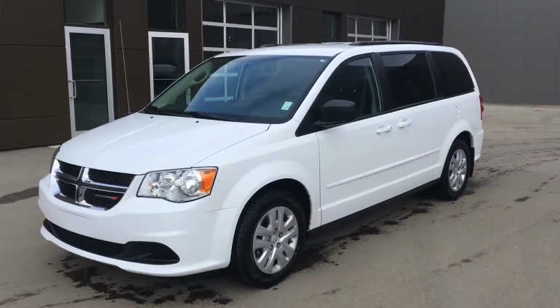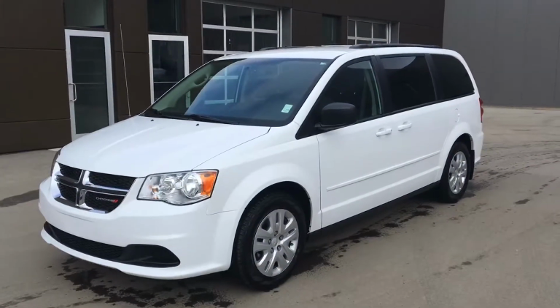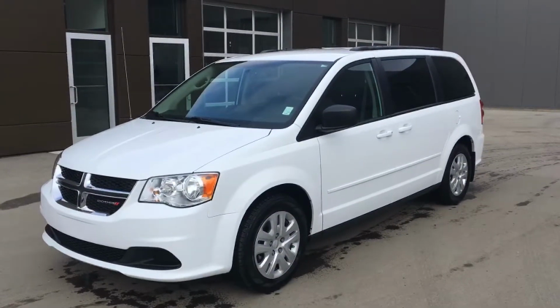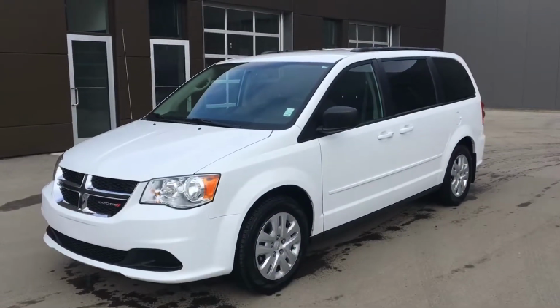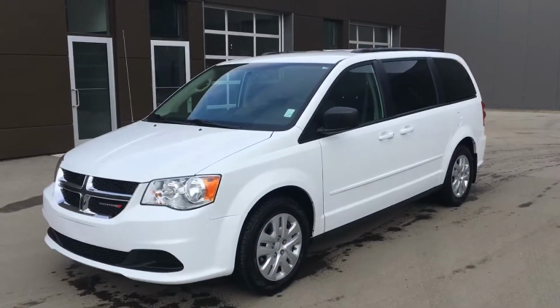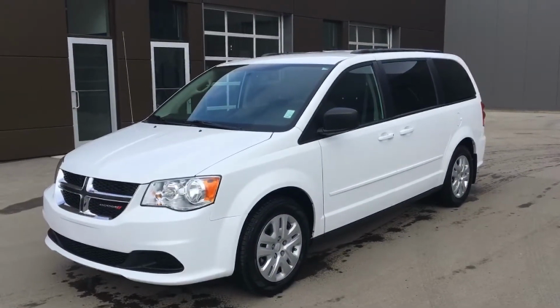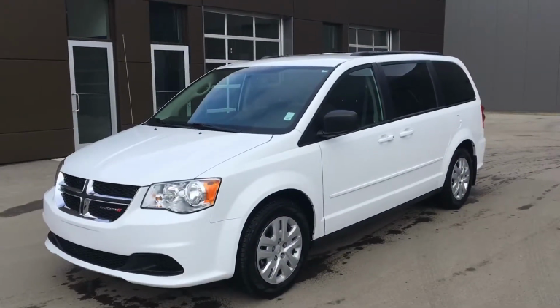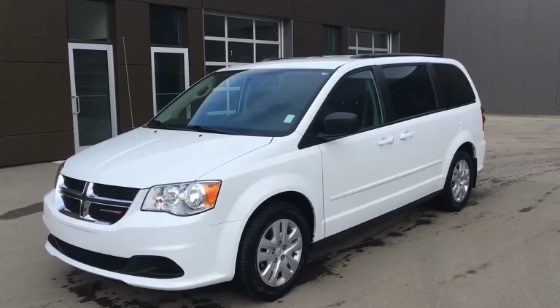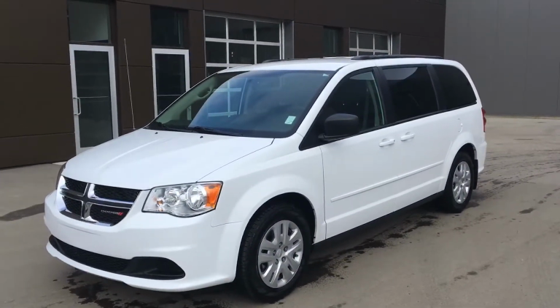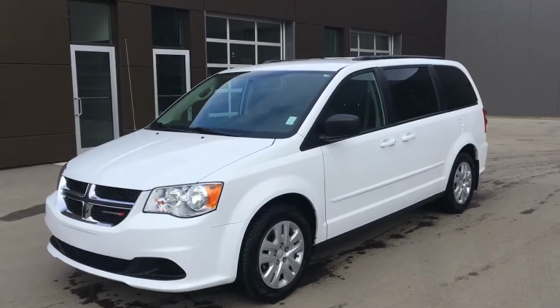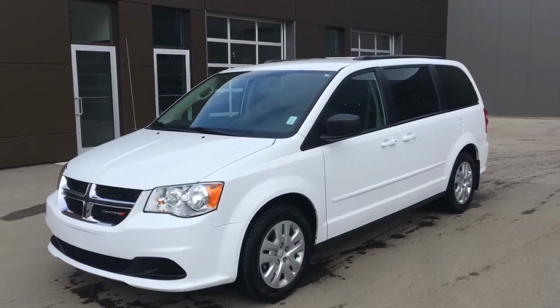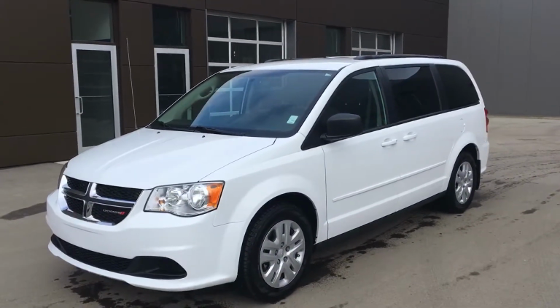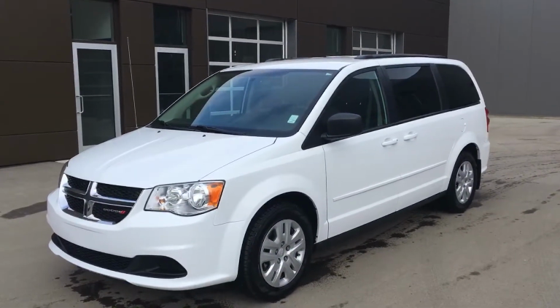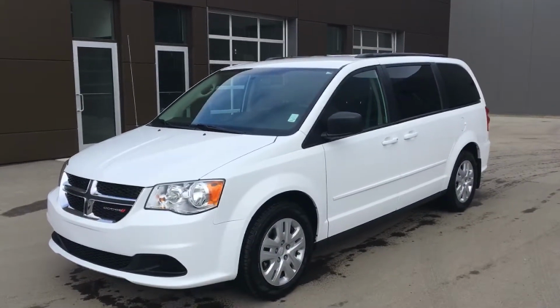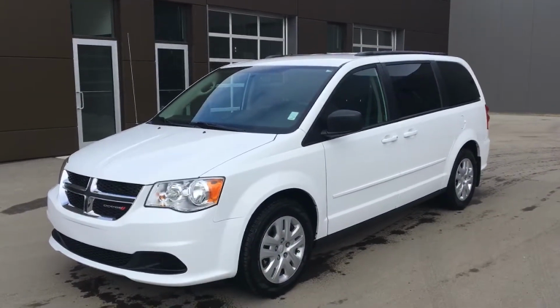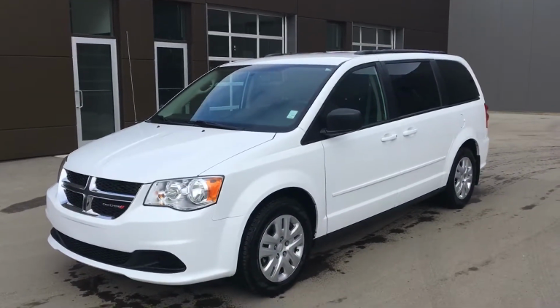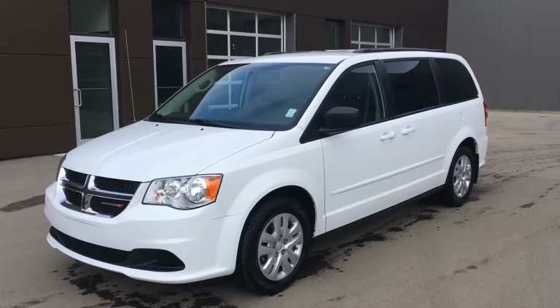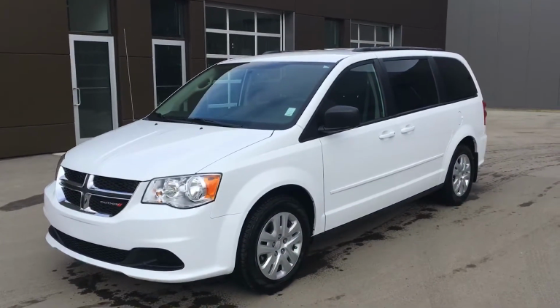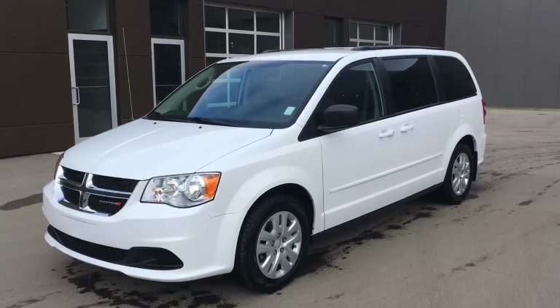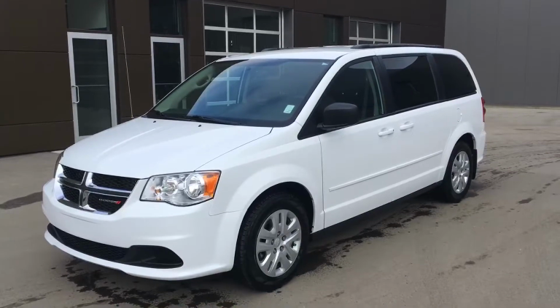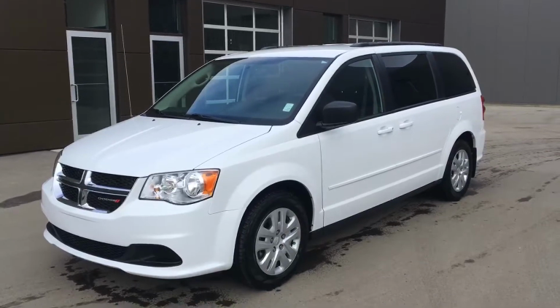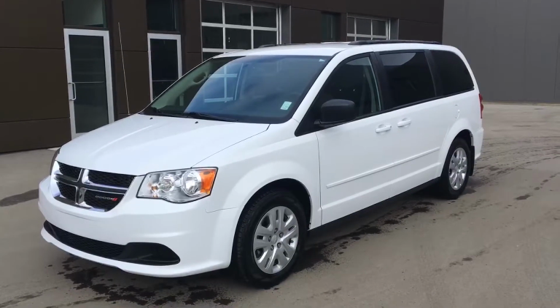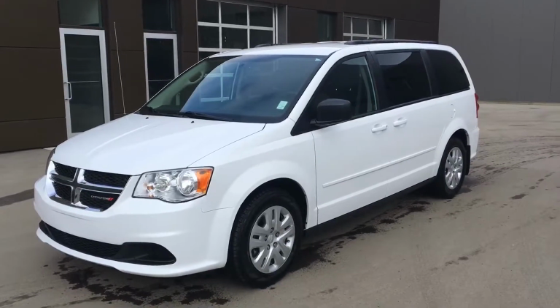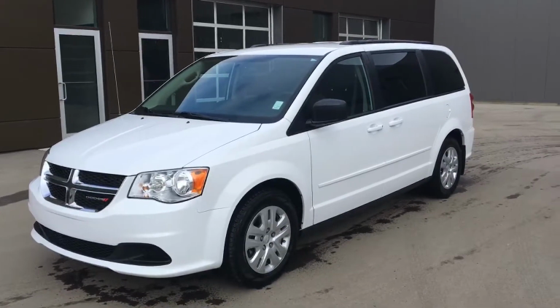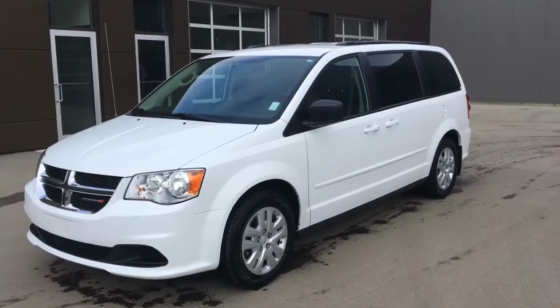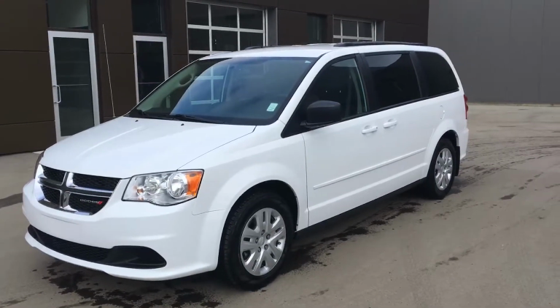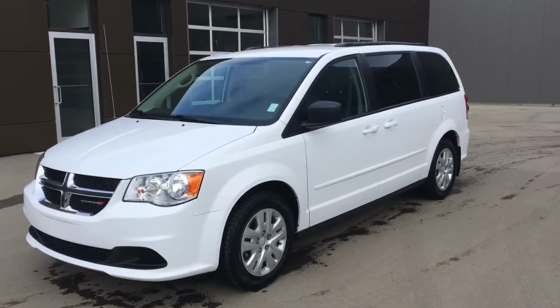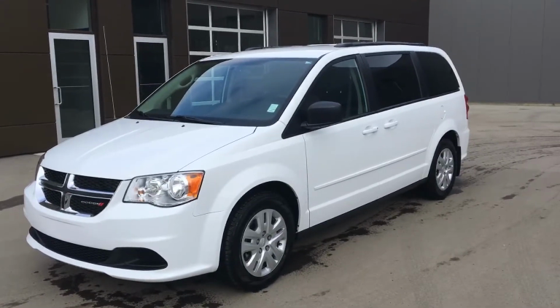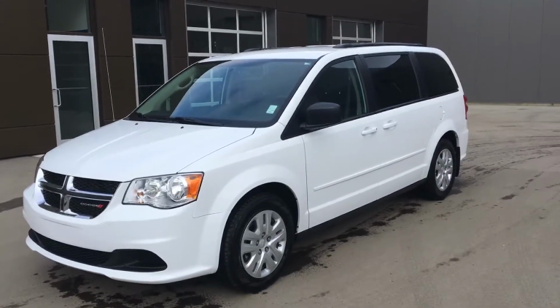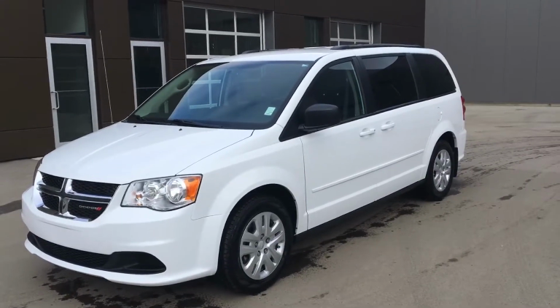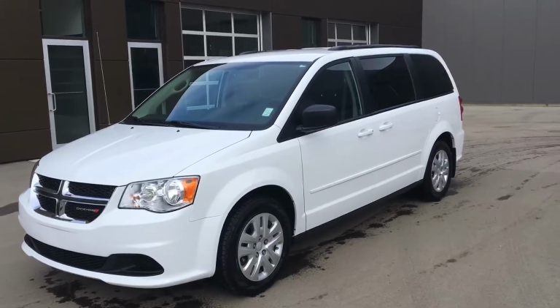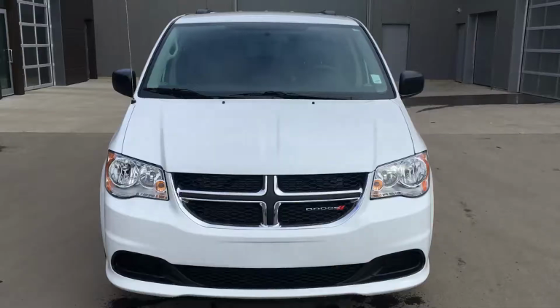Hi there Neil, this is Travis Frechette from River City Hyundai, and today I'm going to be doing a quick walk around video on the Grand Caravan you inquired about.